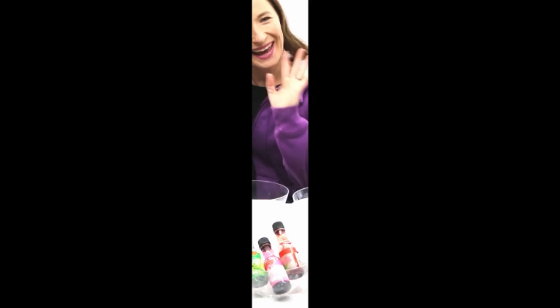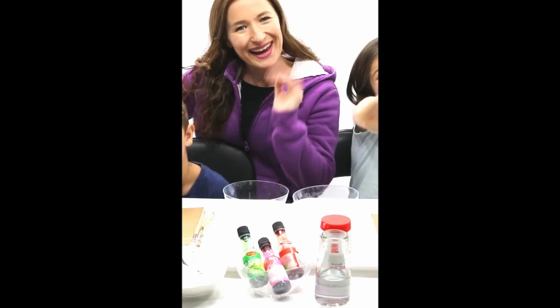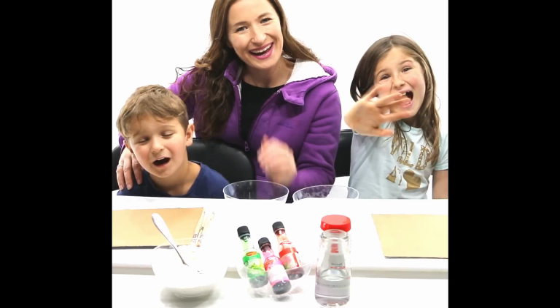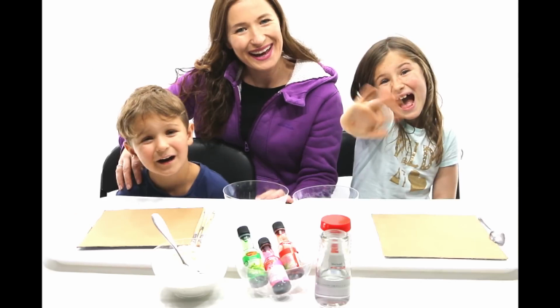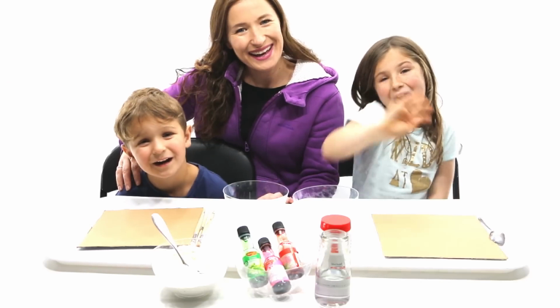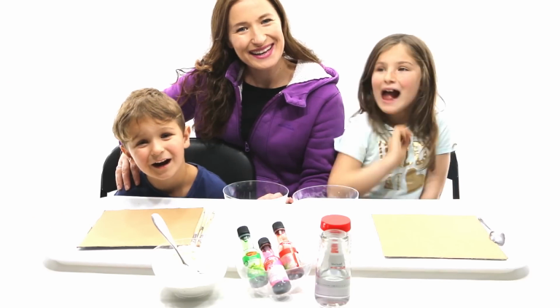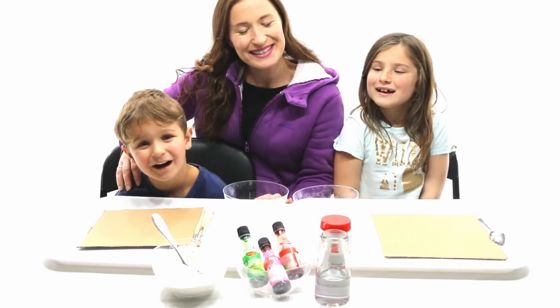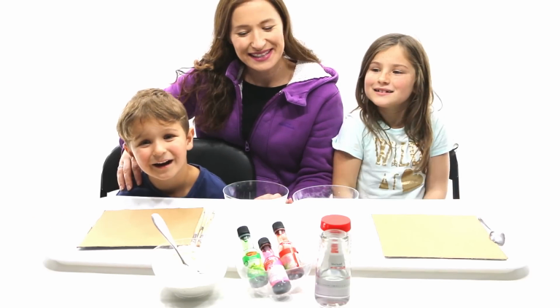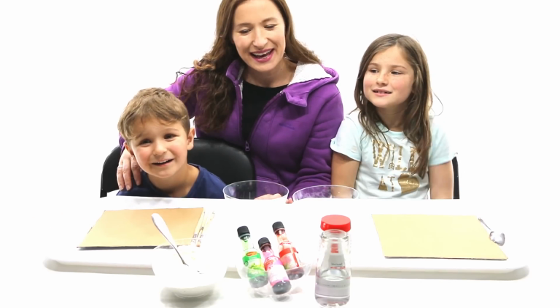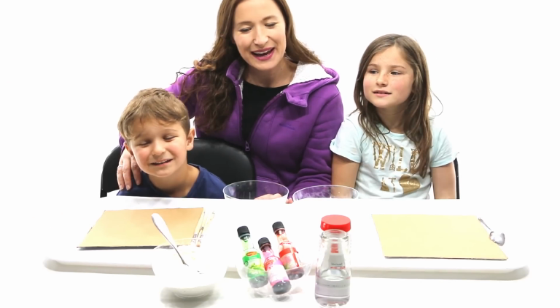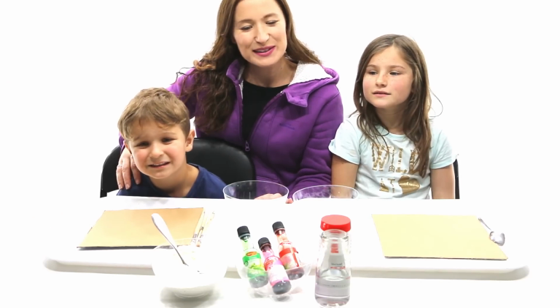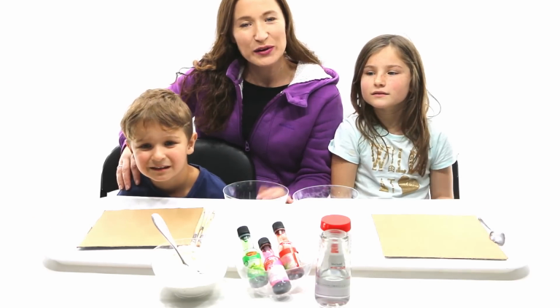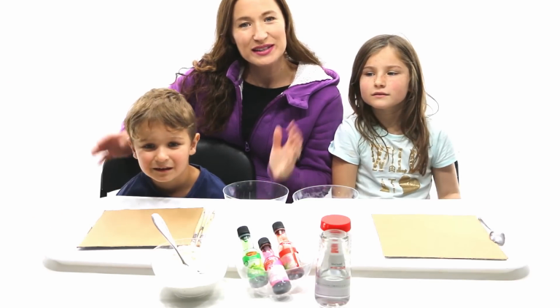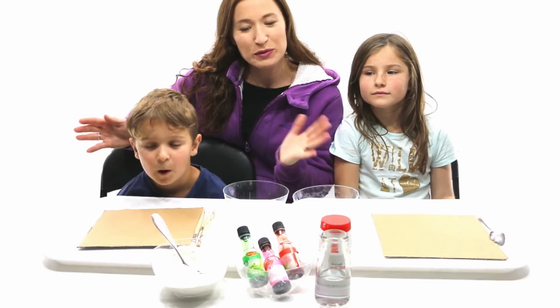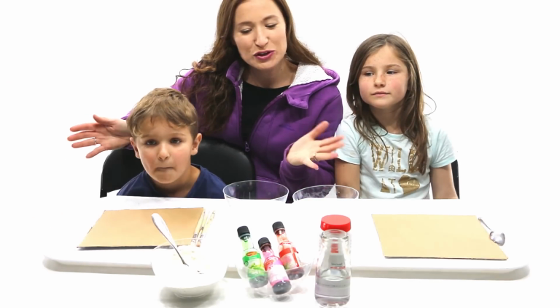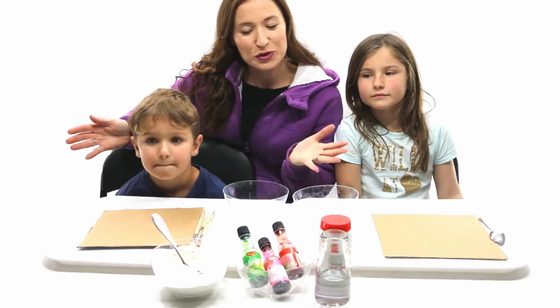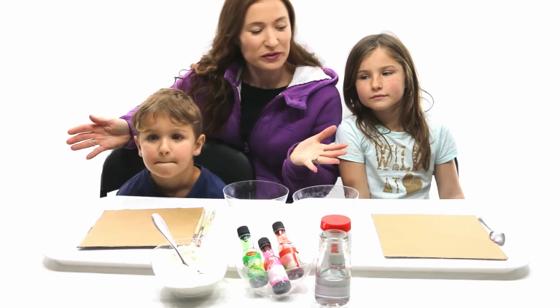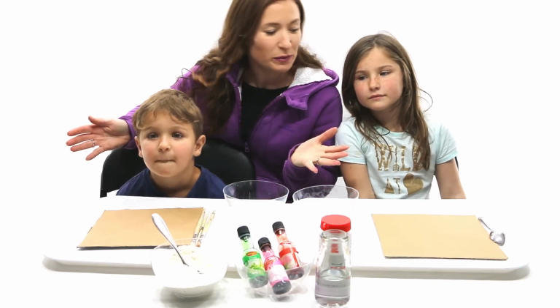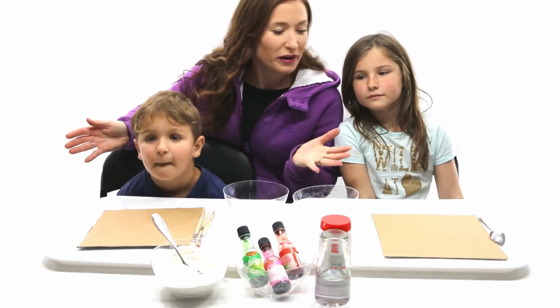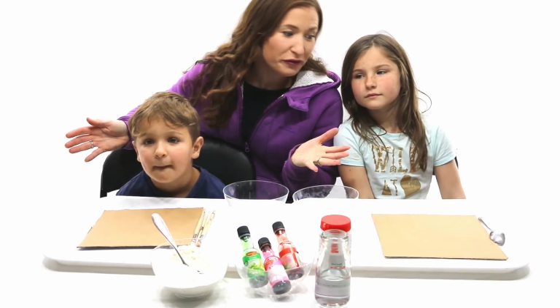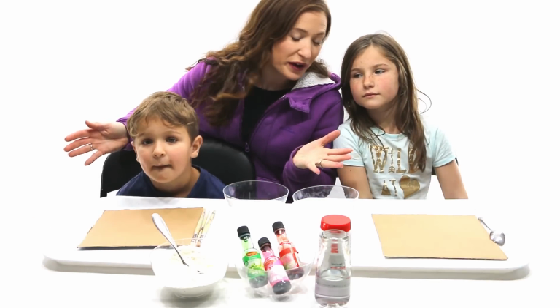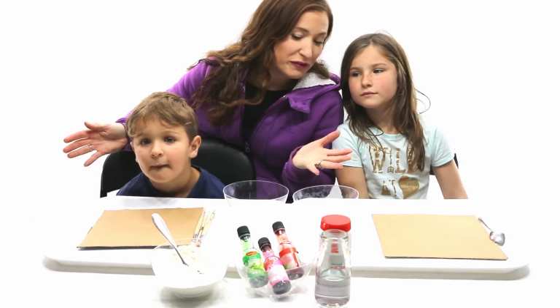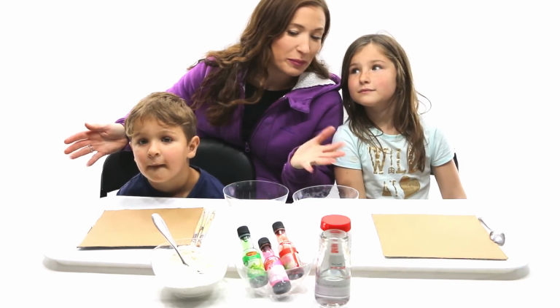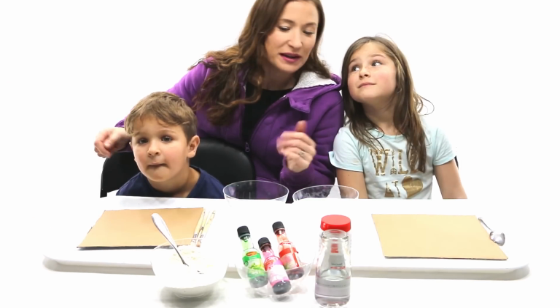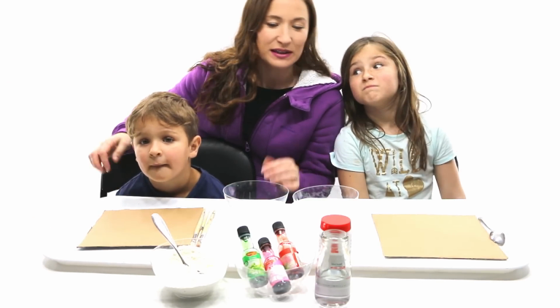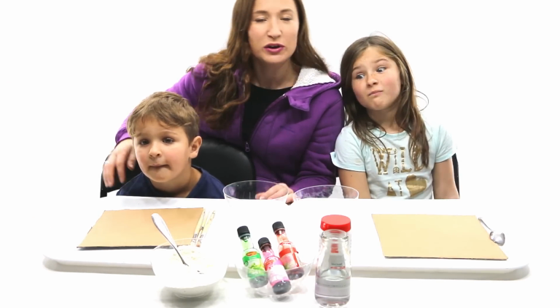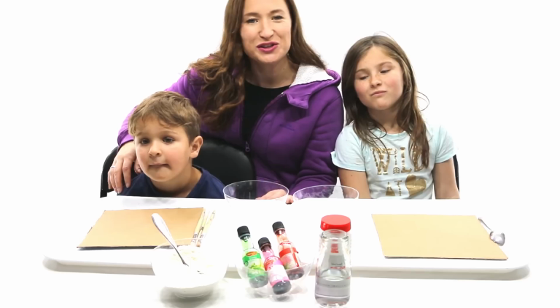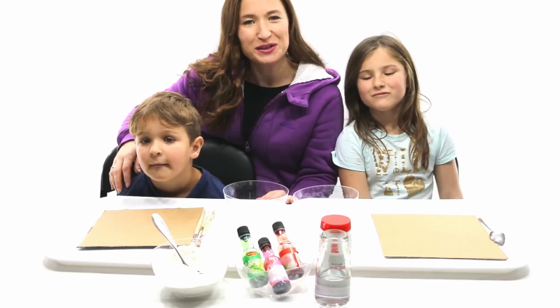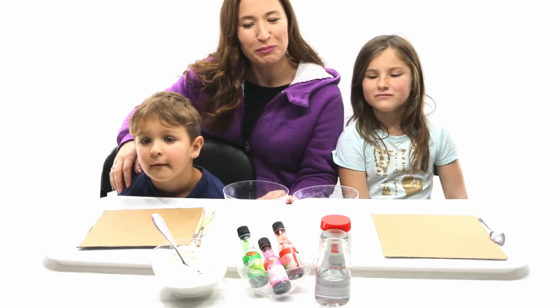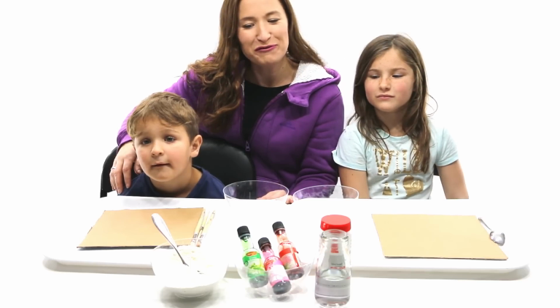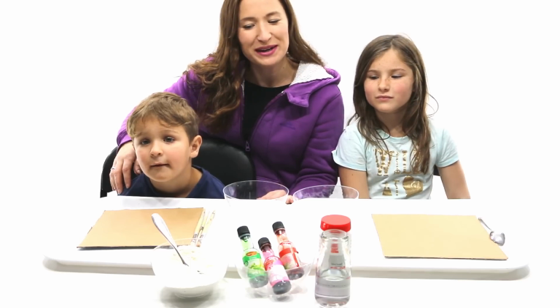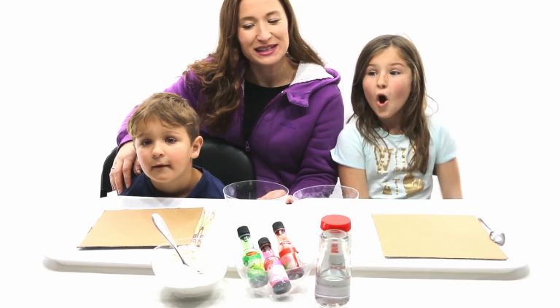Hi guys! How's it going? Today we're going to do some of our favourite painting. We're going to do some puff painting.